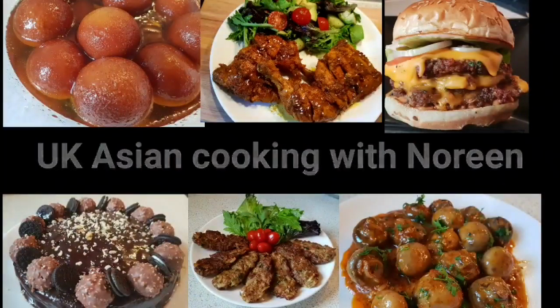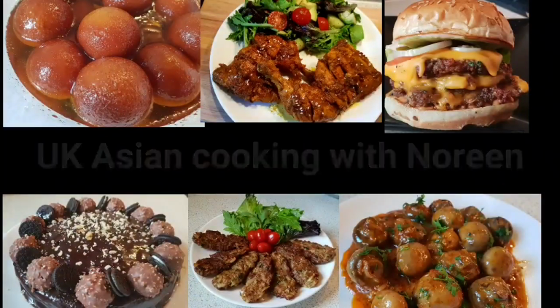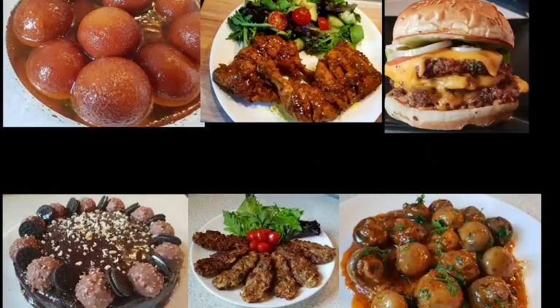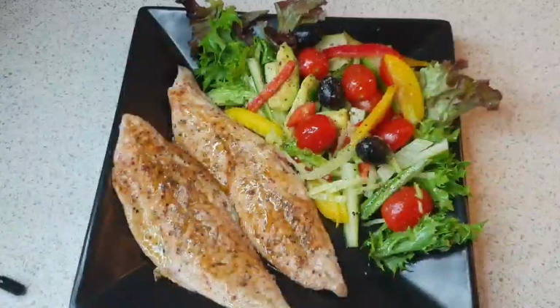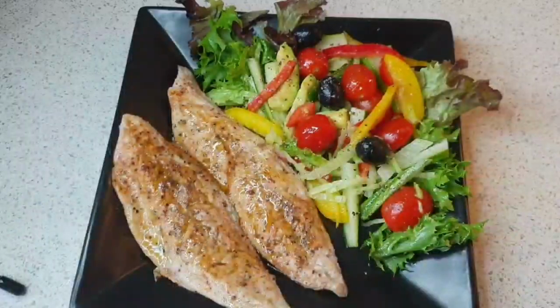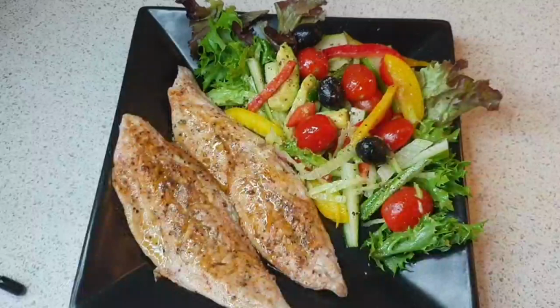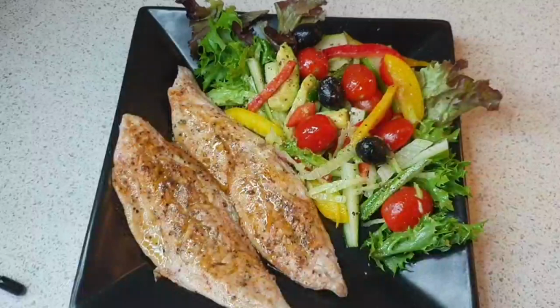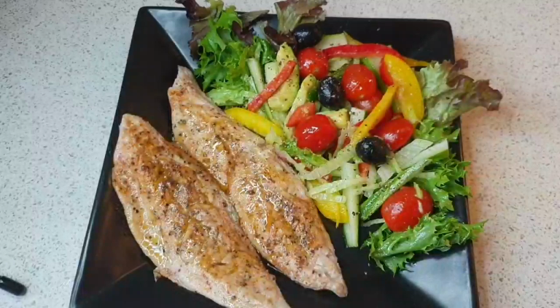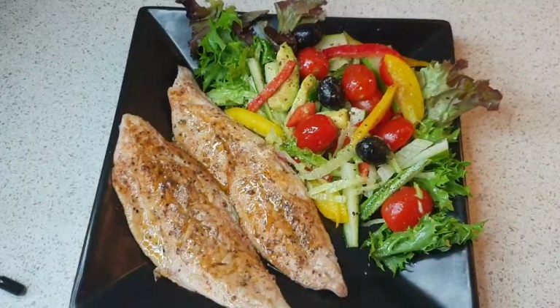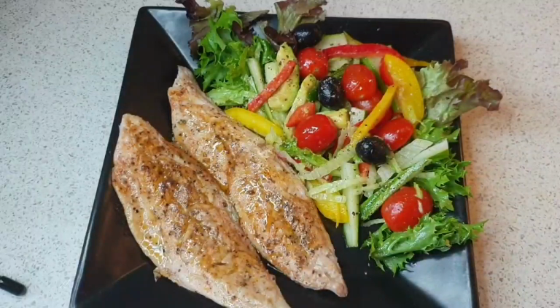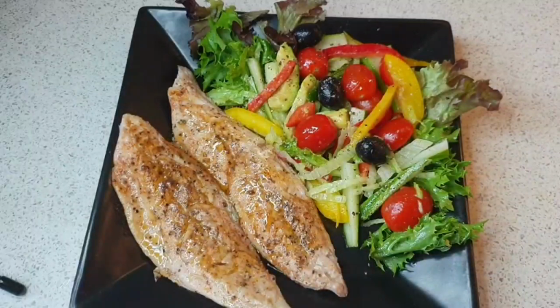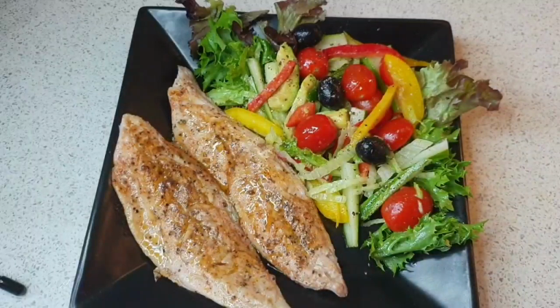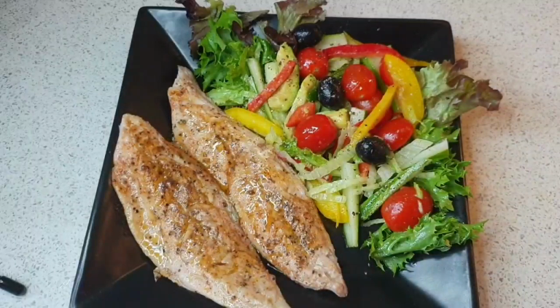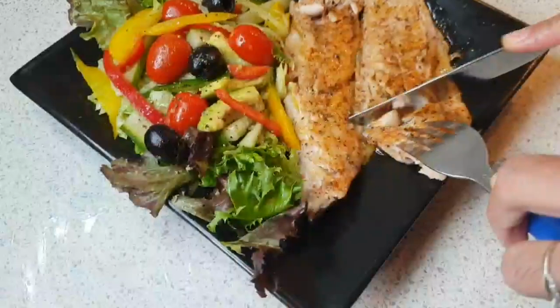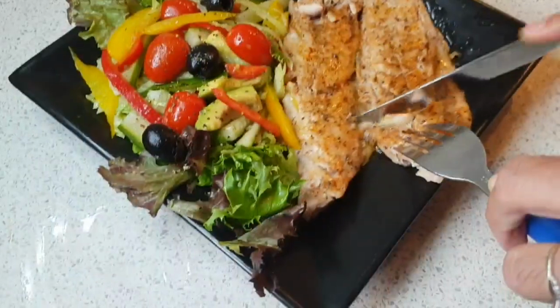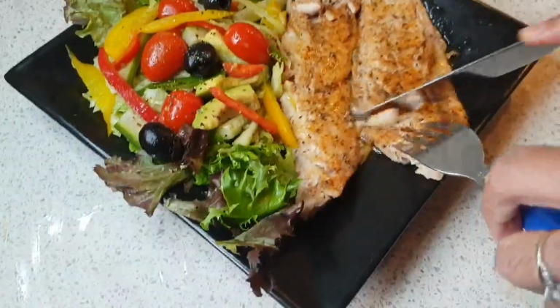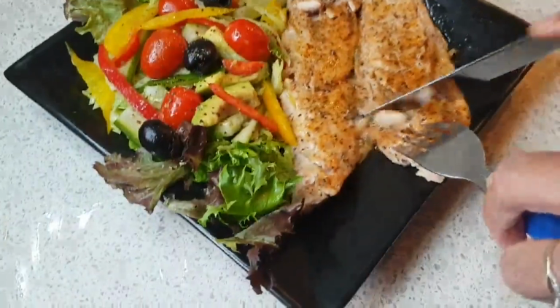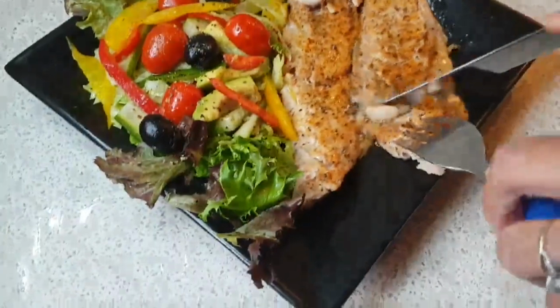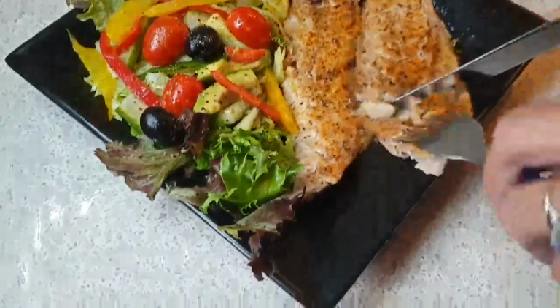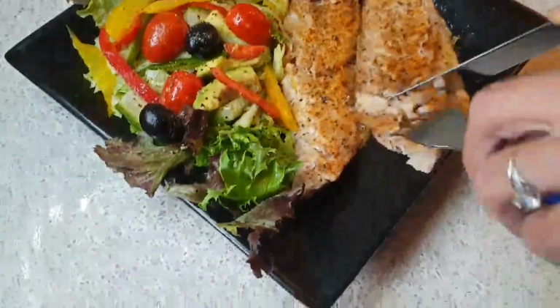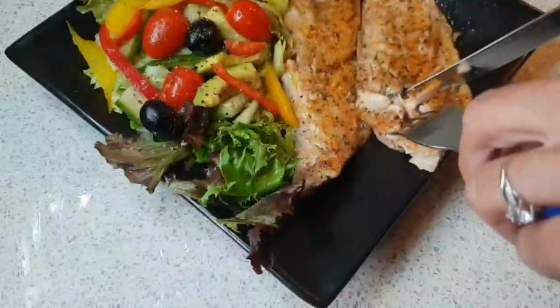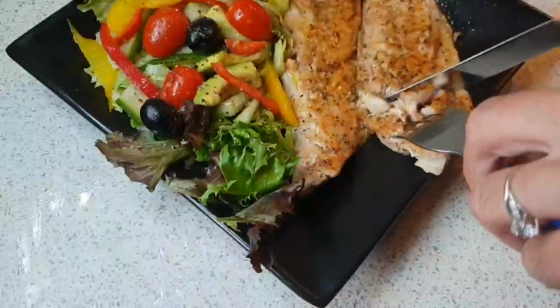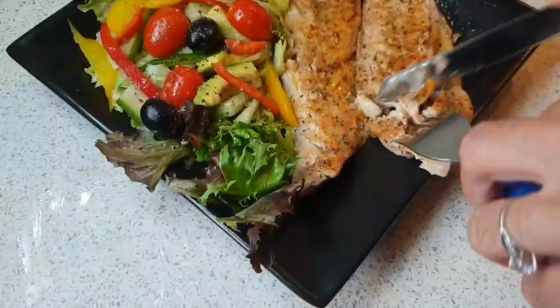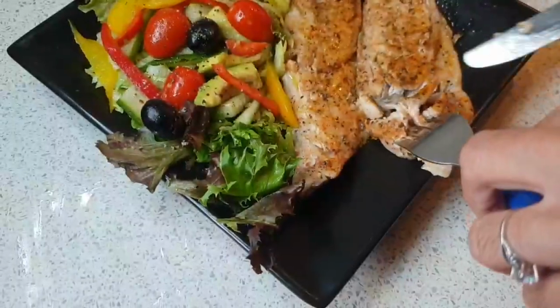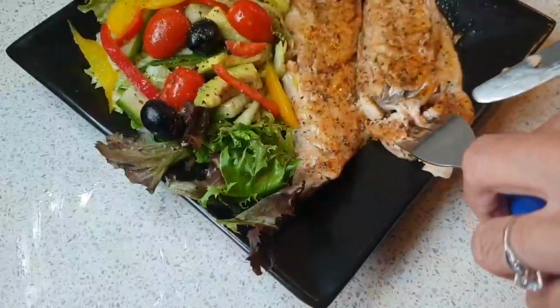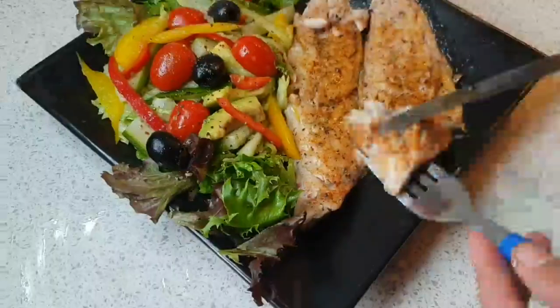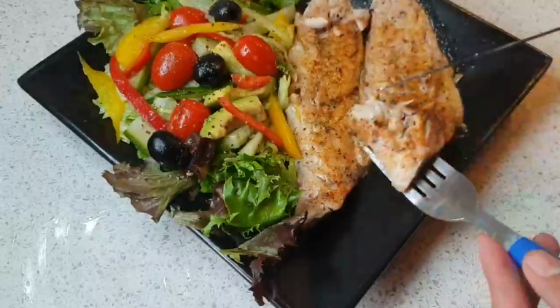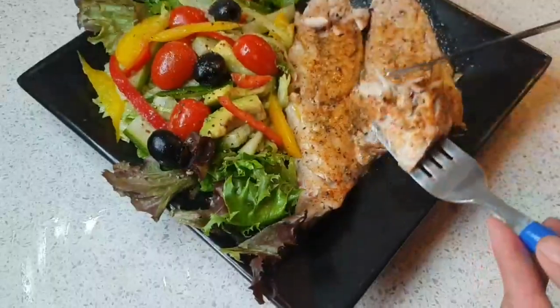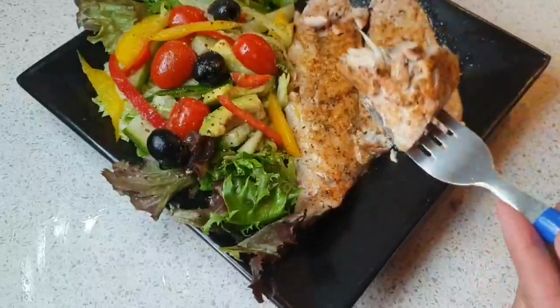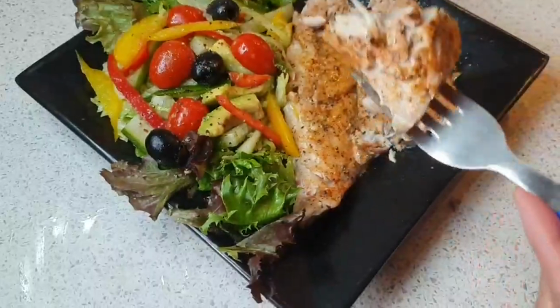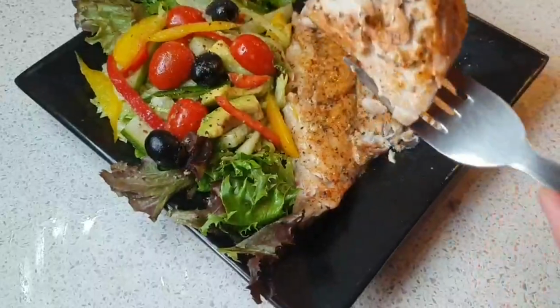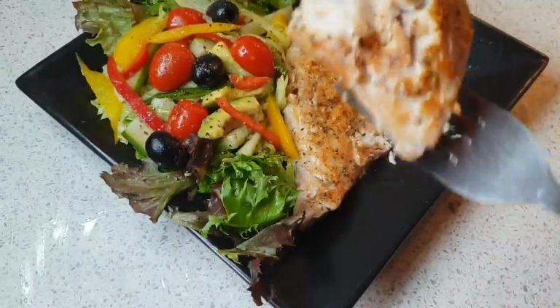Hey guys, today we are making fresh mackerel salad.